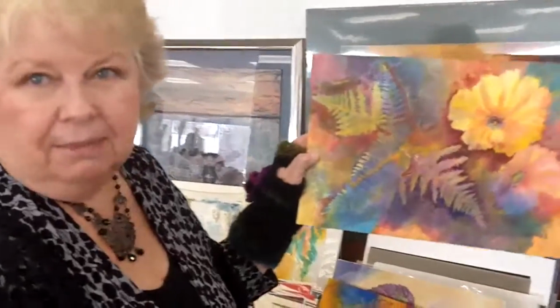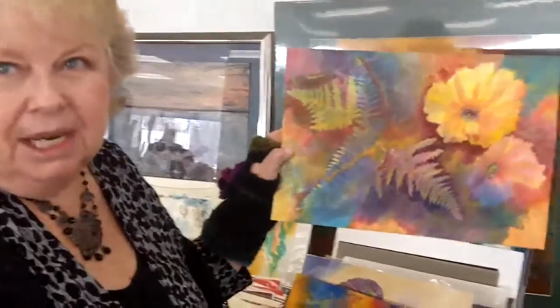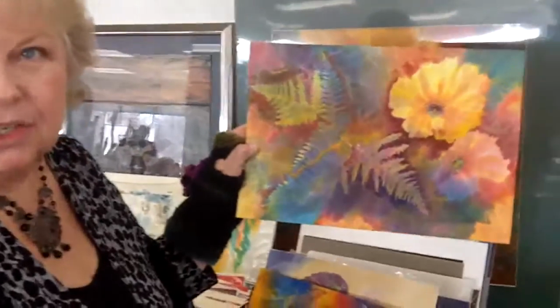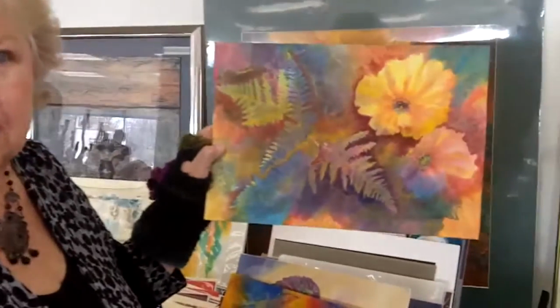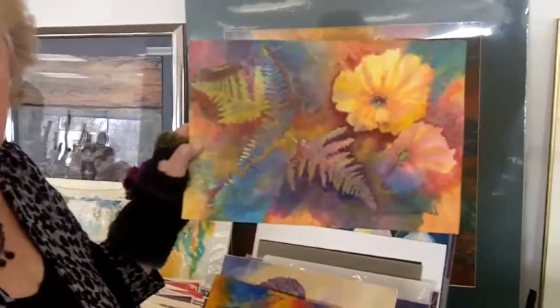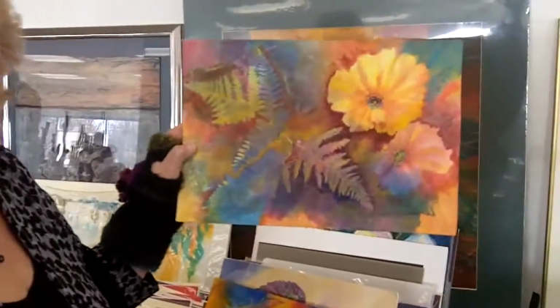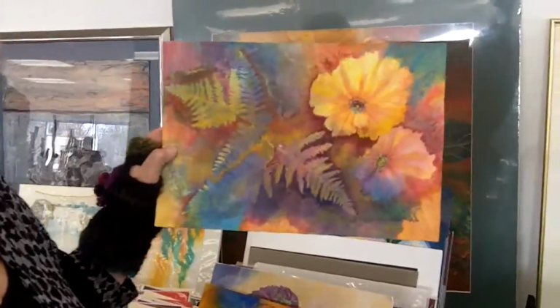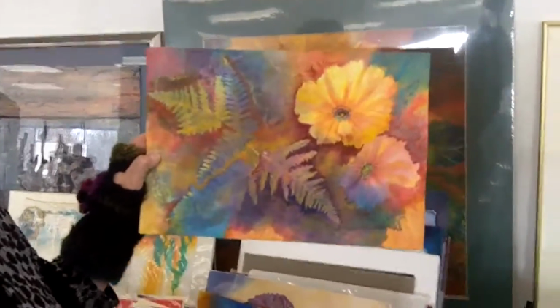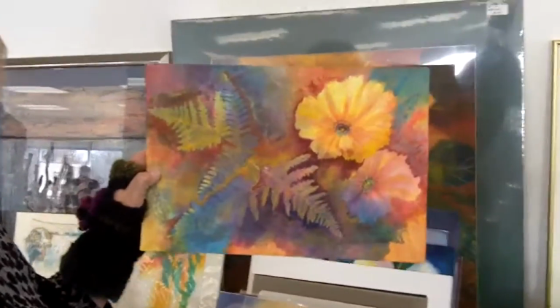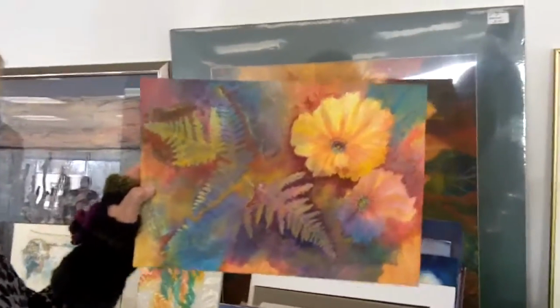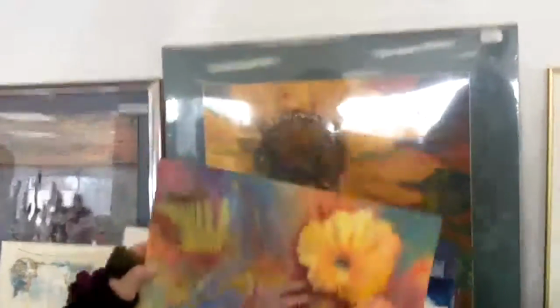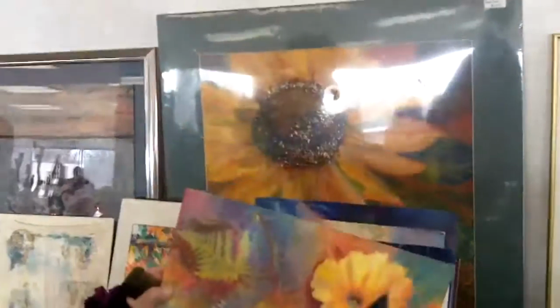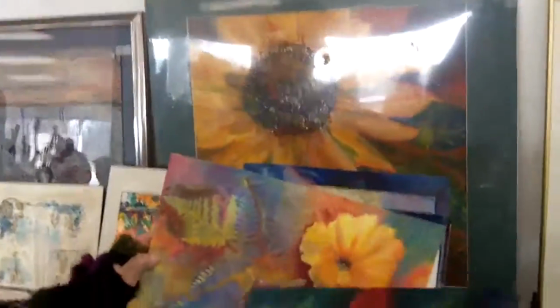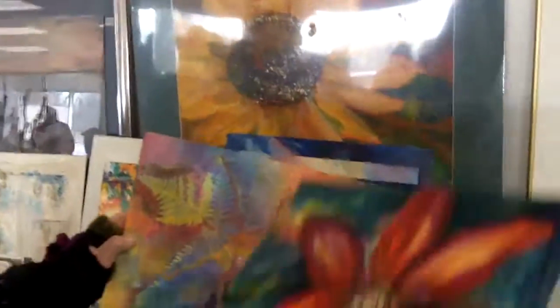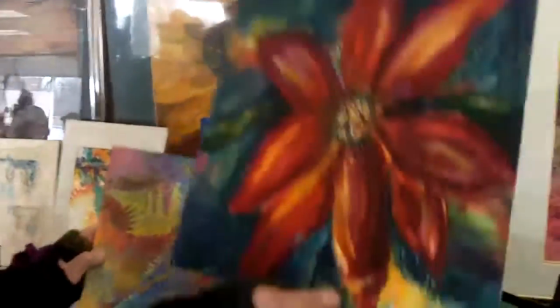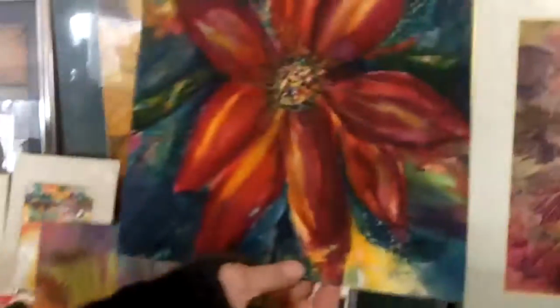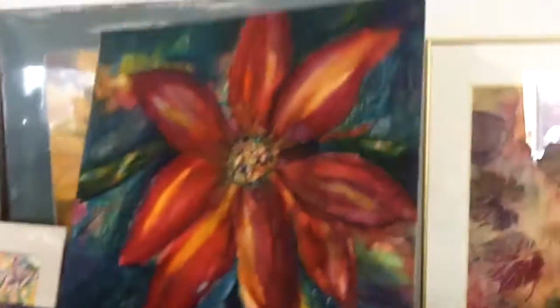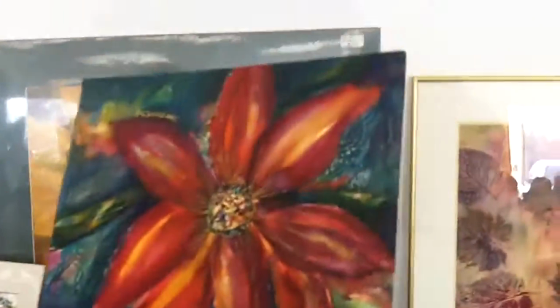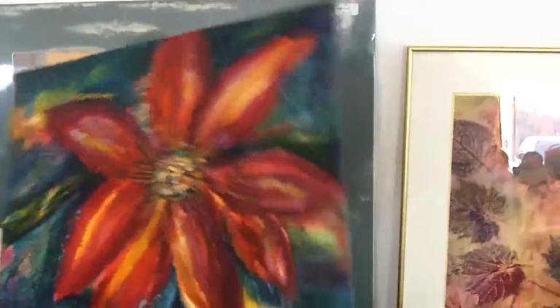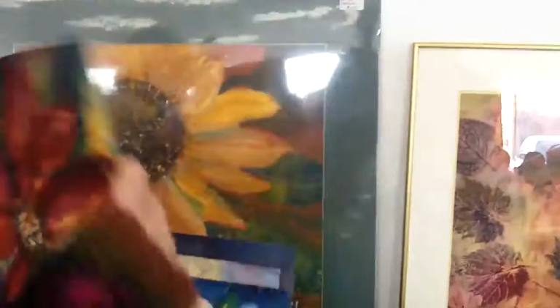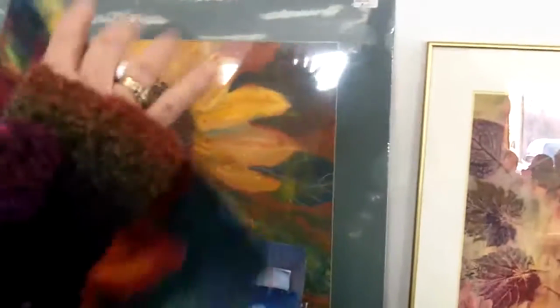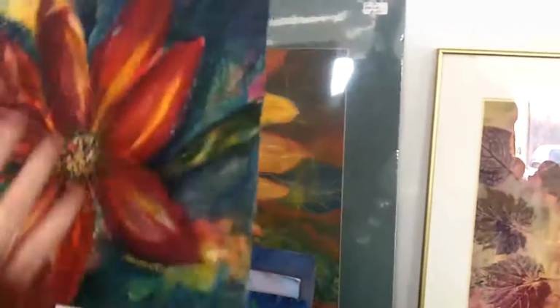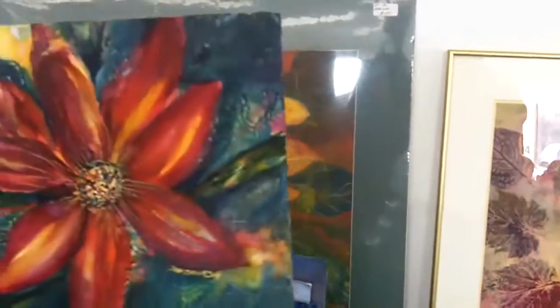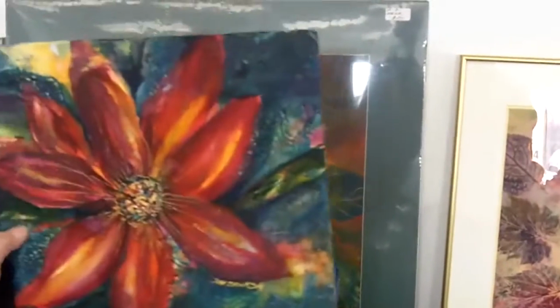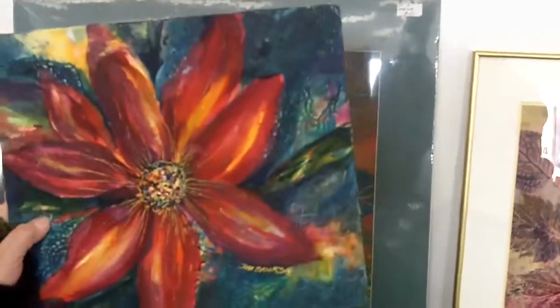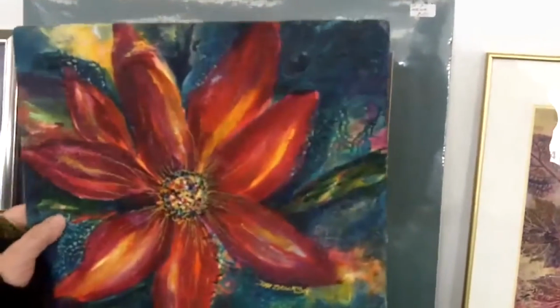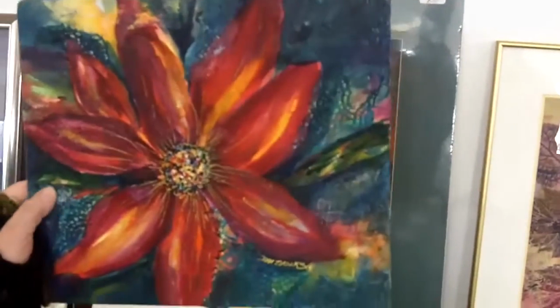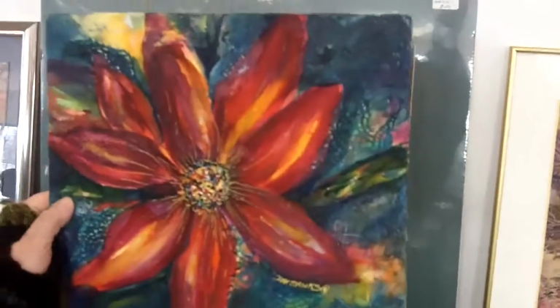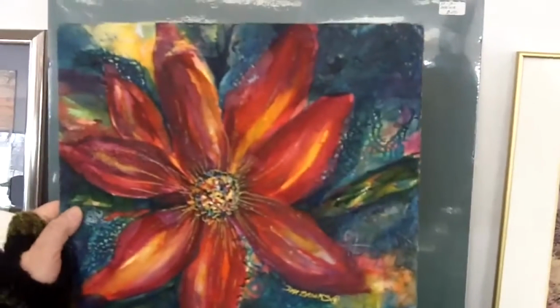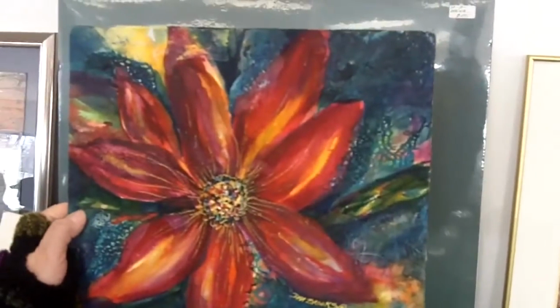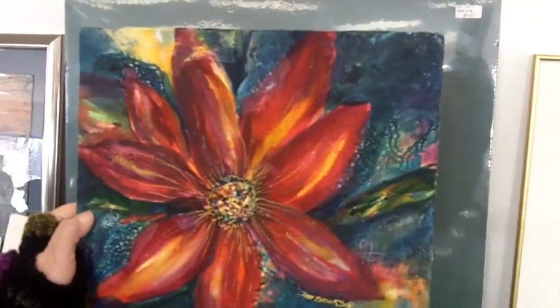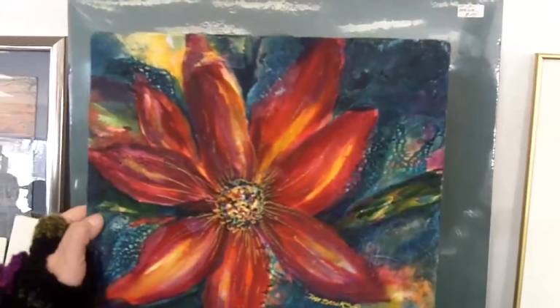Combination of the floral and the nature print. And upside down again — that's how I am.